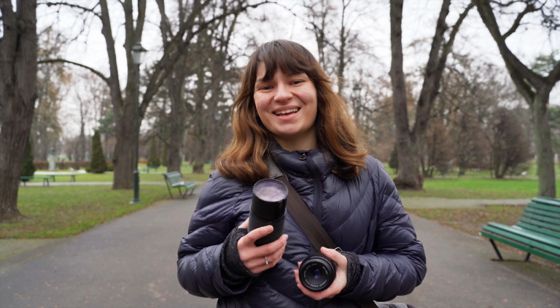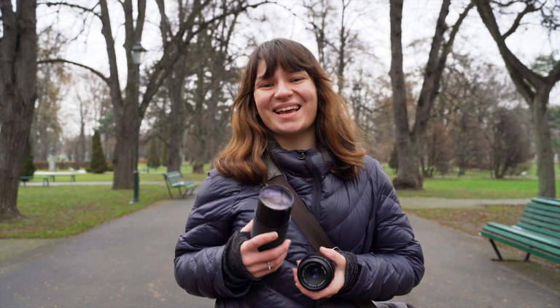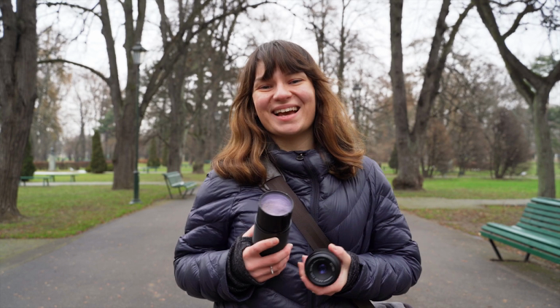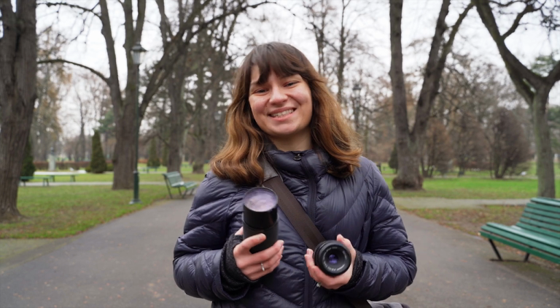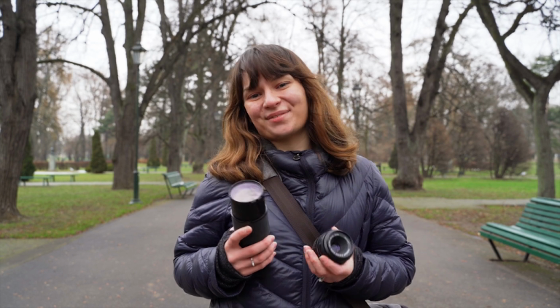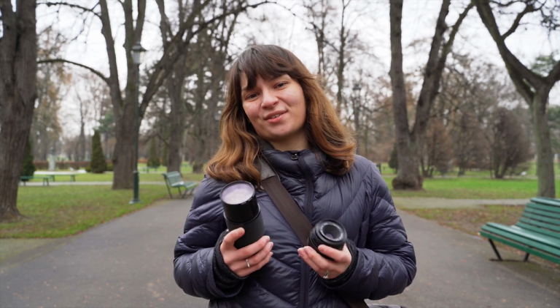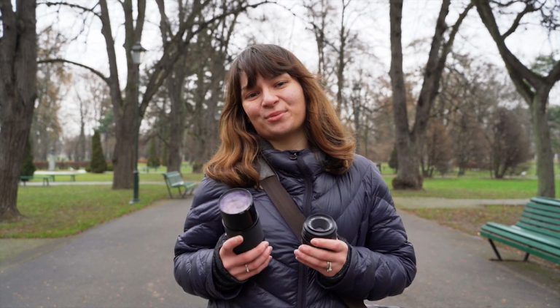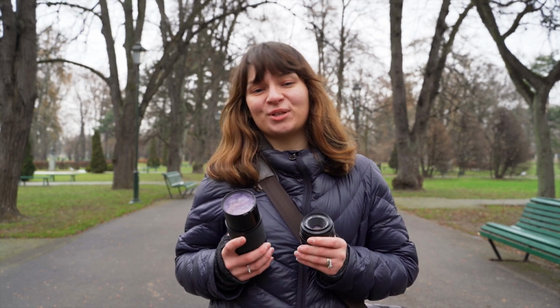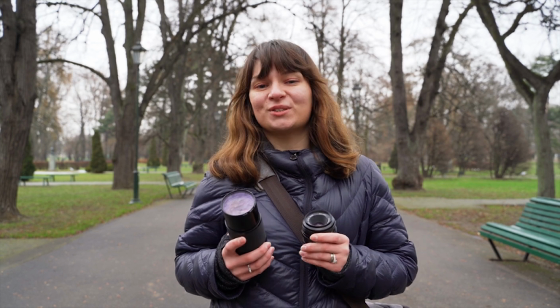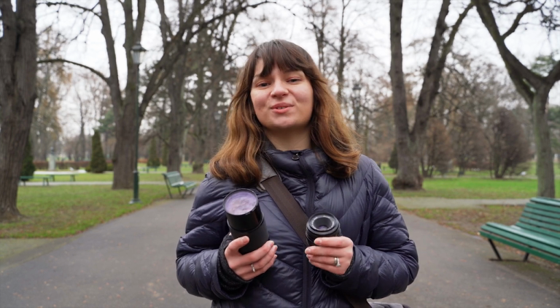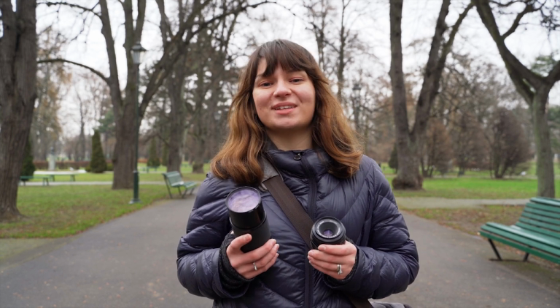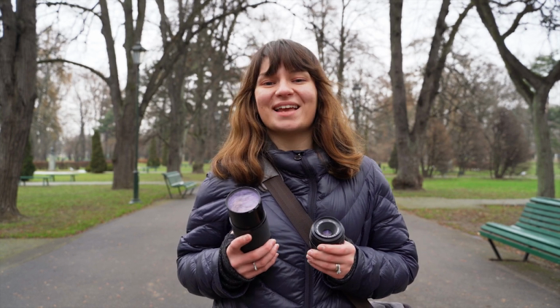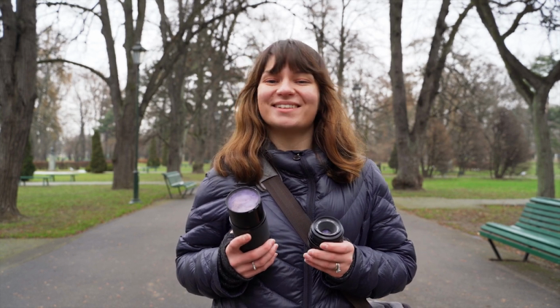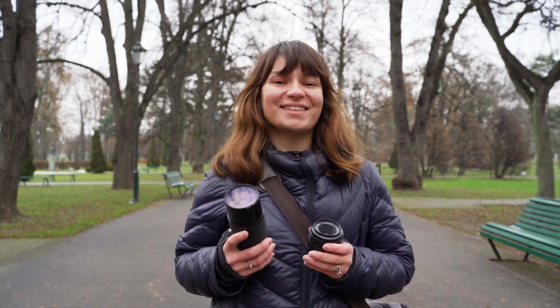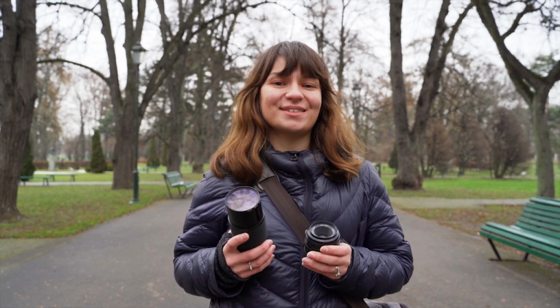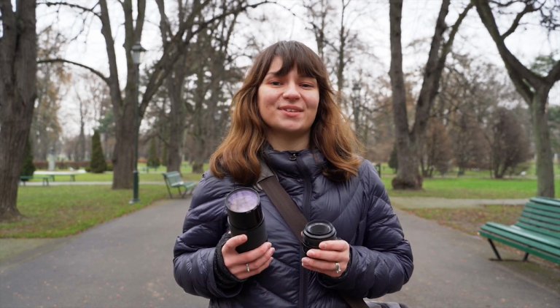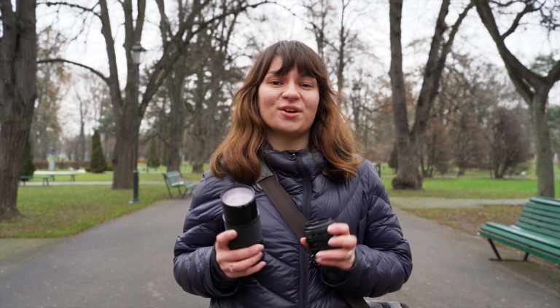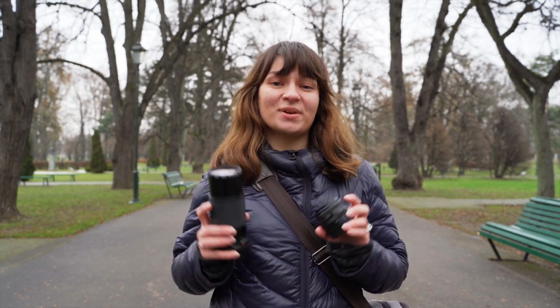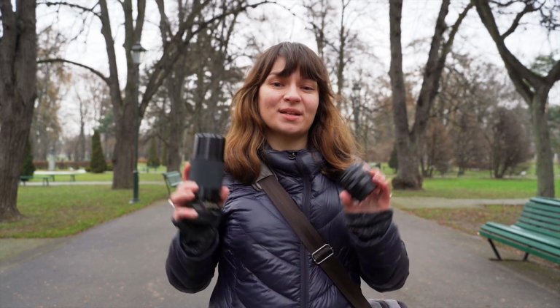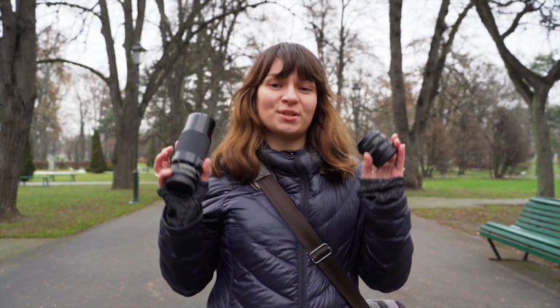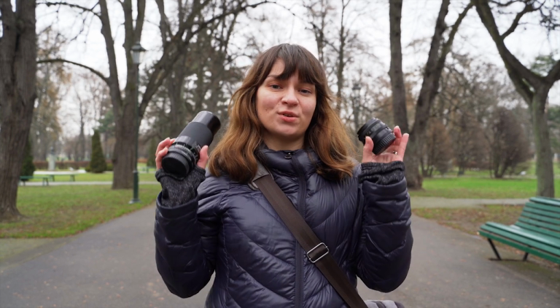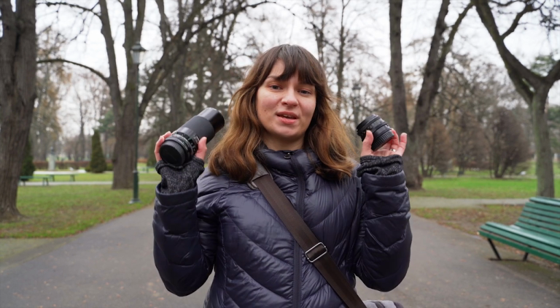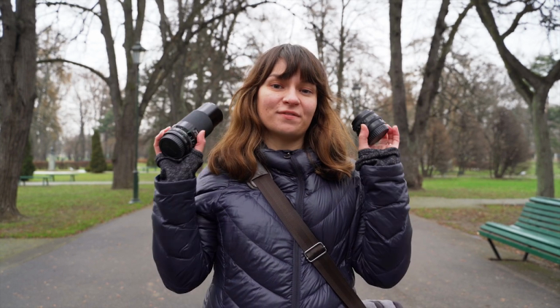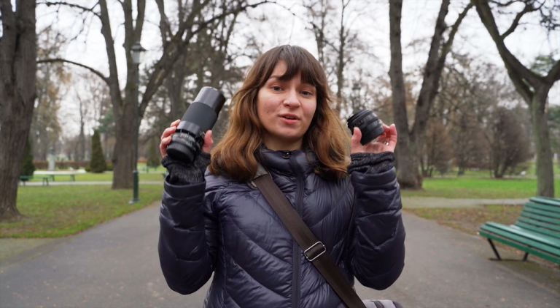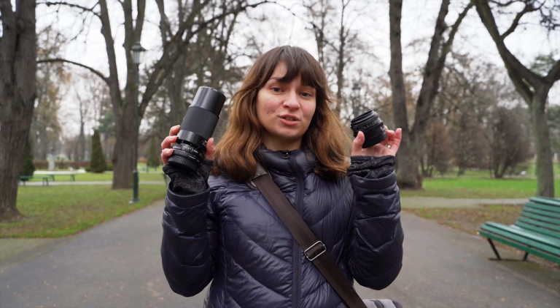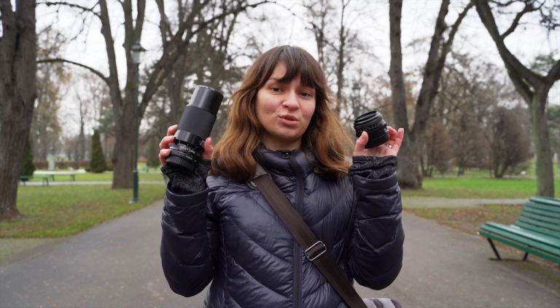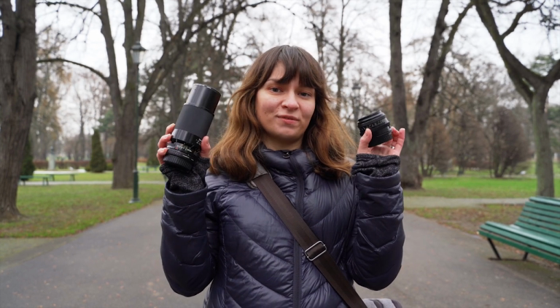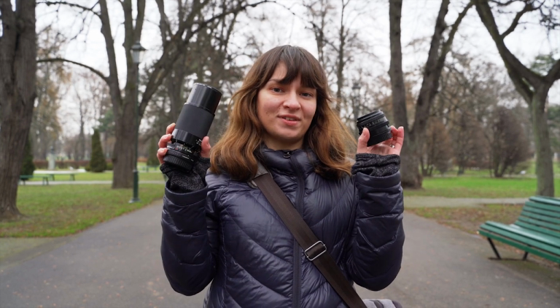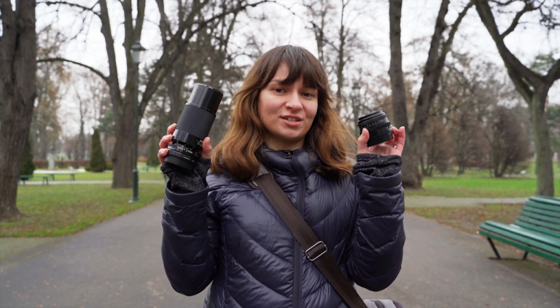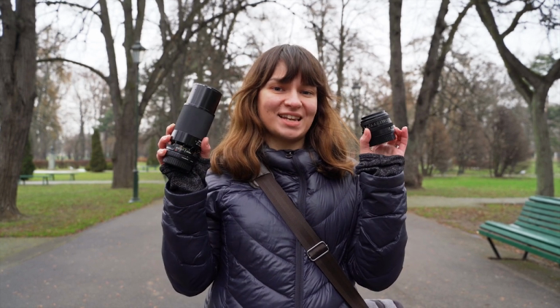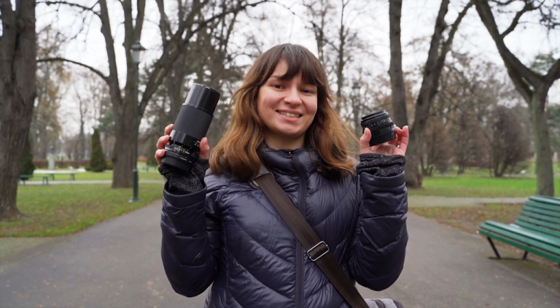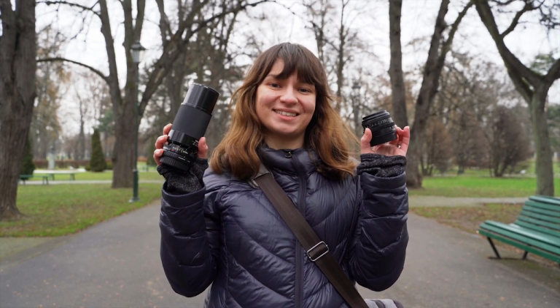Hey guys, it's Vera from YouTube Visuals and in today's video we're going to be doing a photo shoot with vintage lenses.